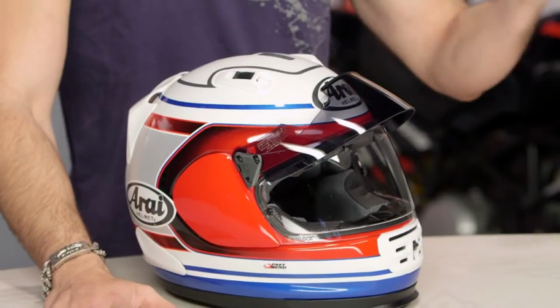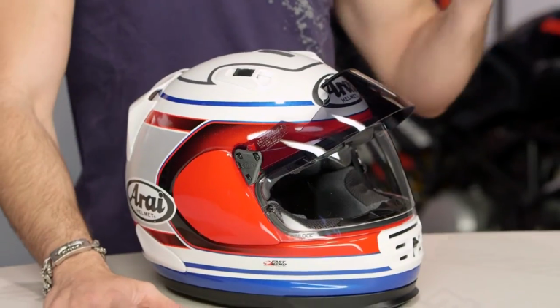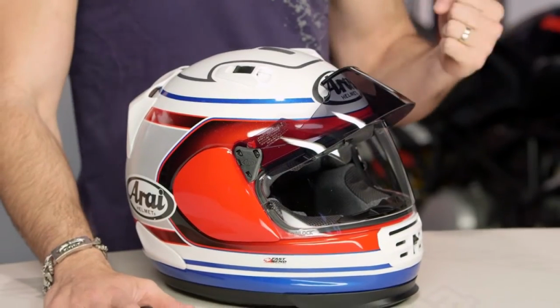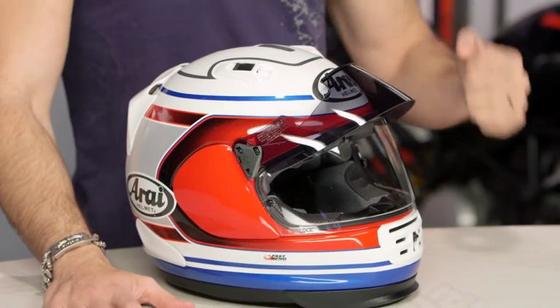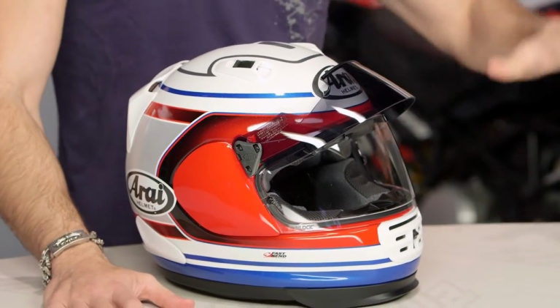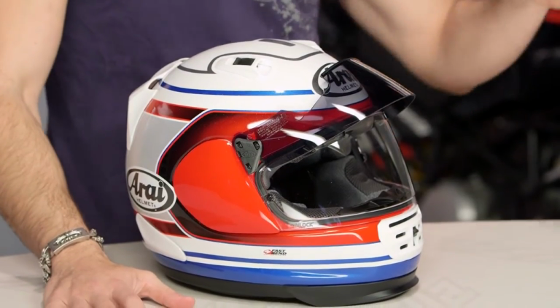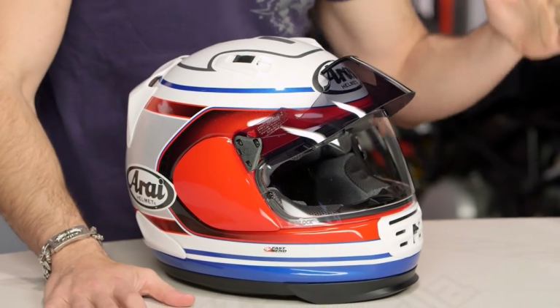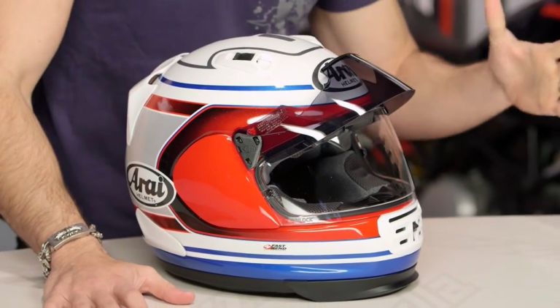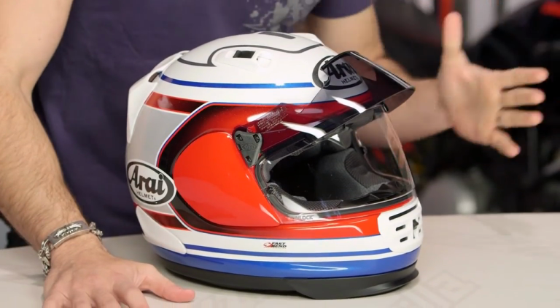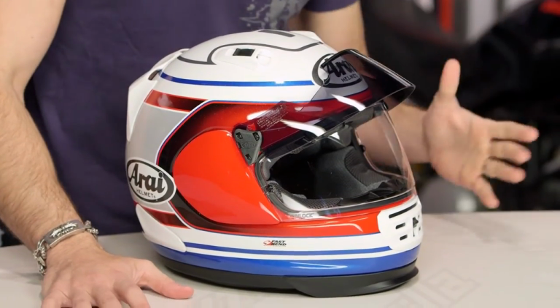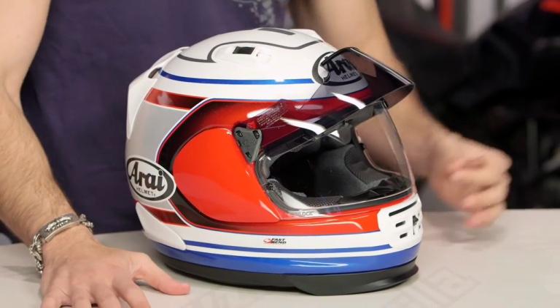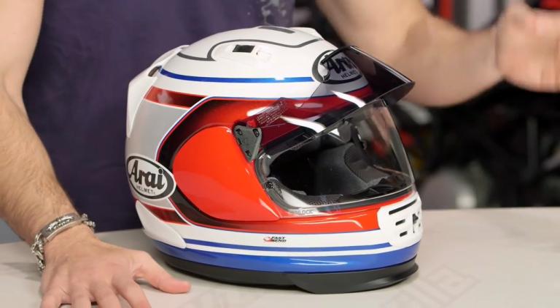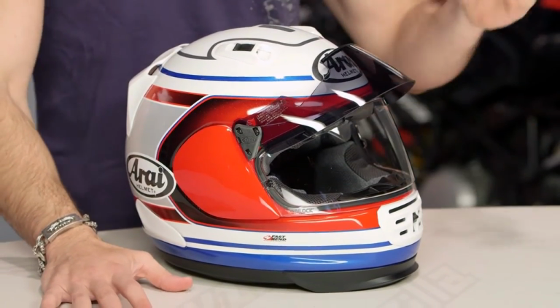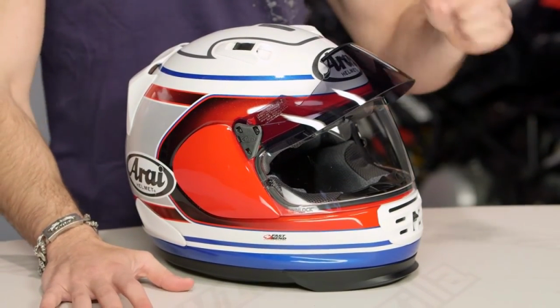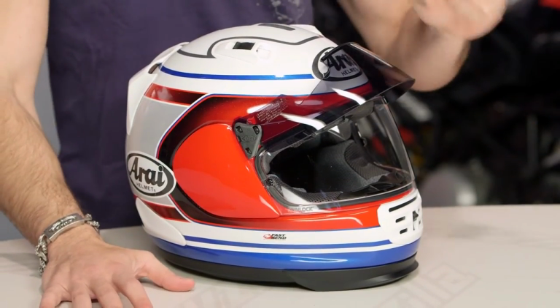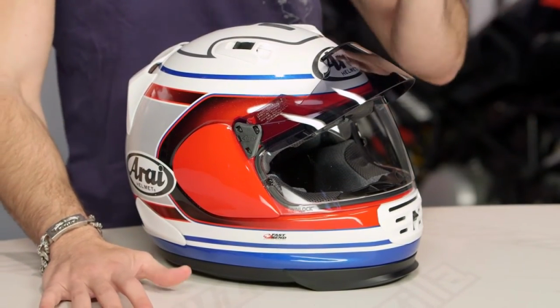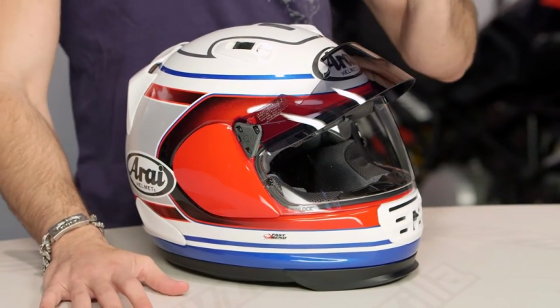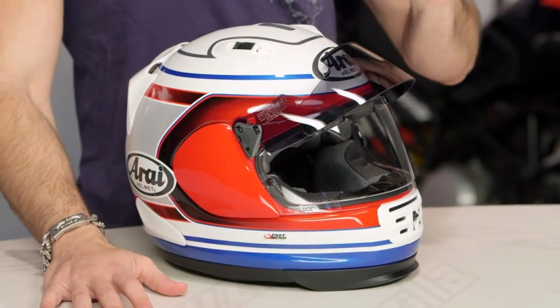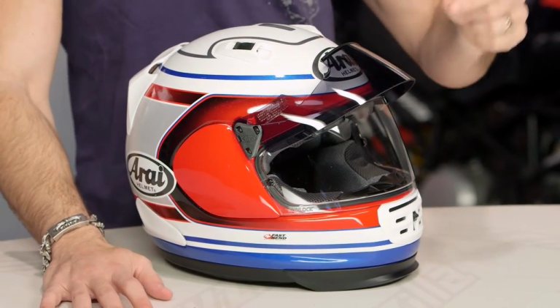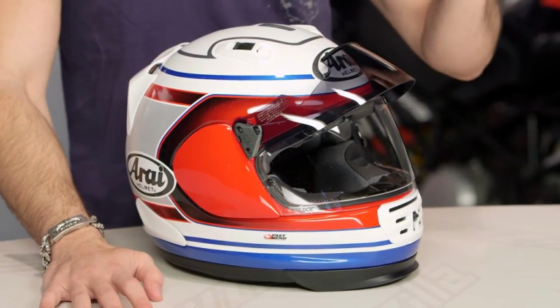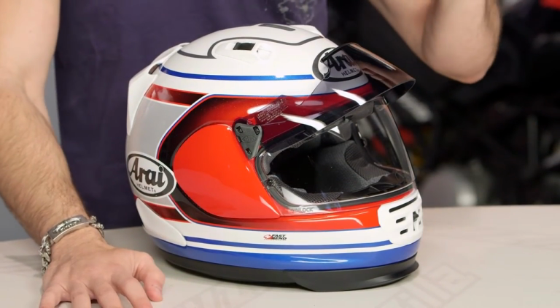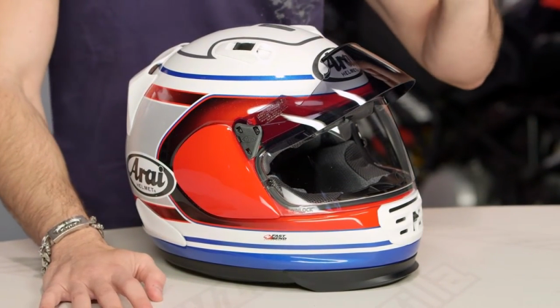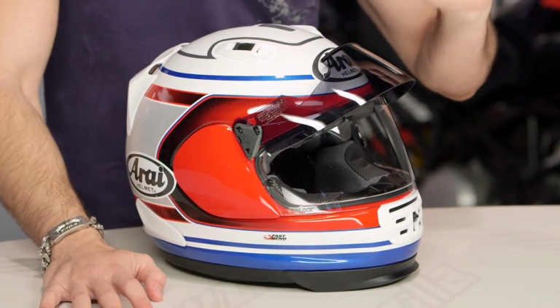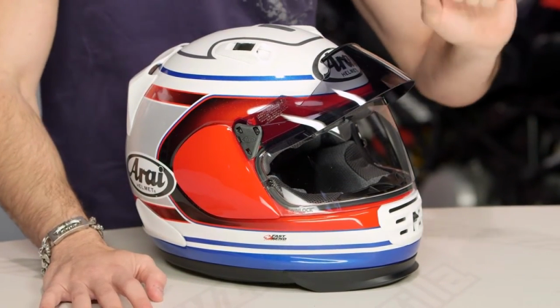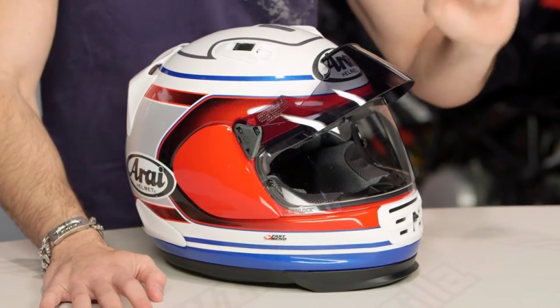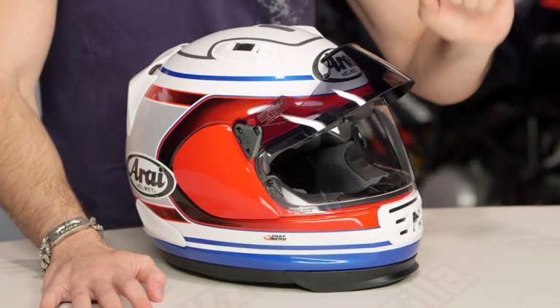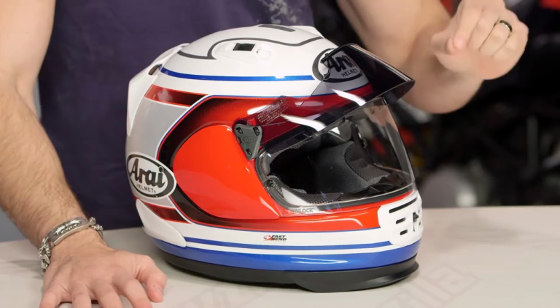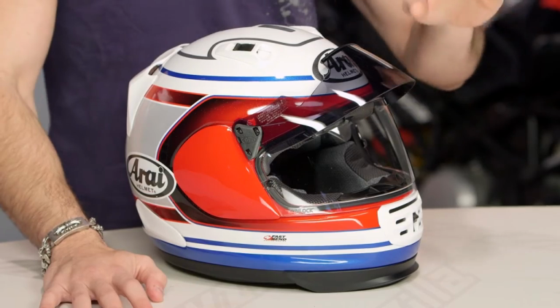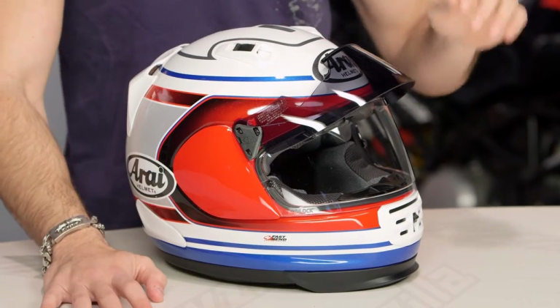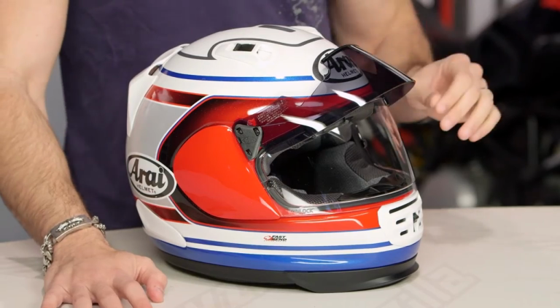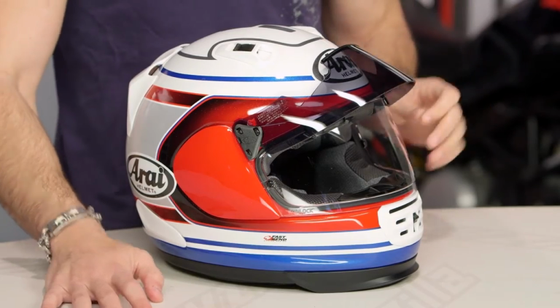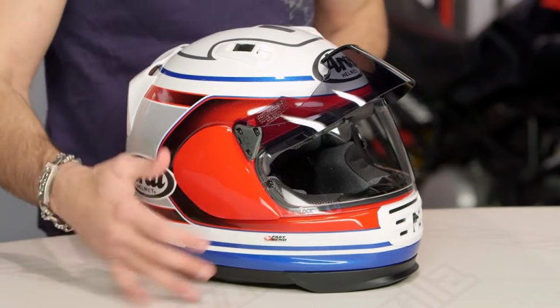This is the Merica graphic — red, white, and blue. The other graphic that I really dig is also going to be matte green and black. Make sure you check that out.